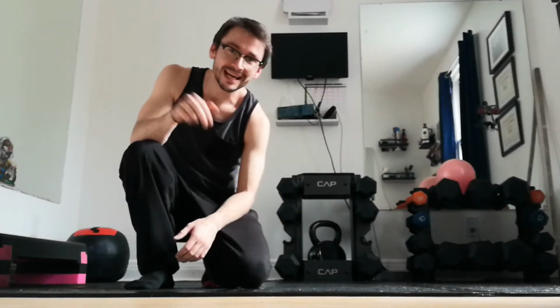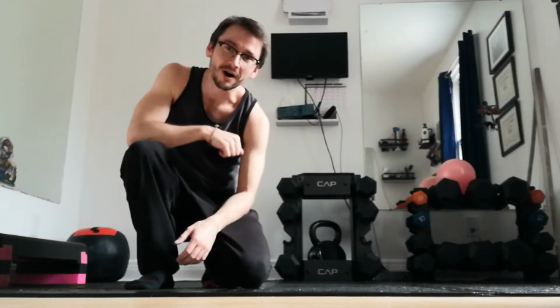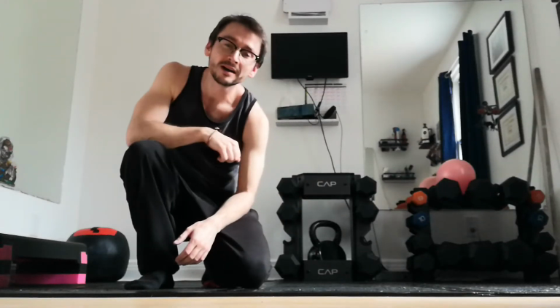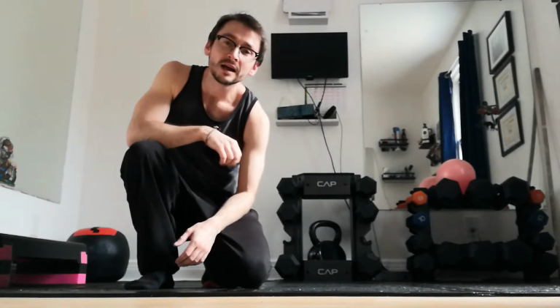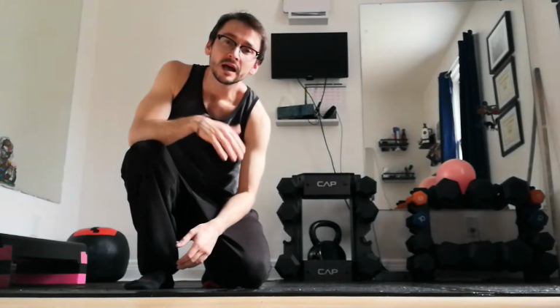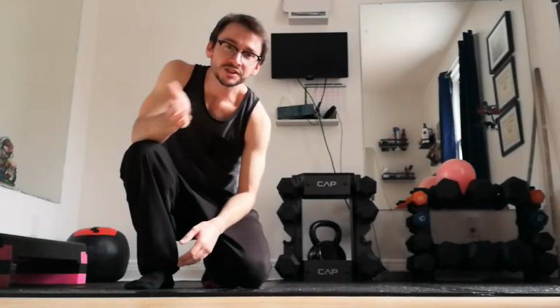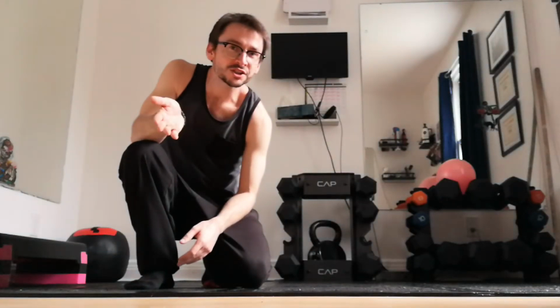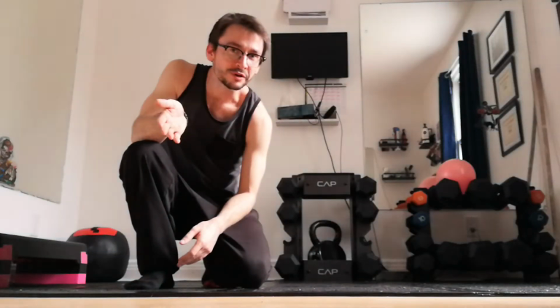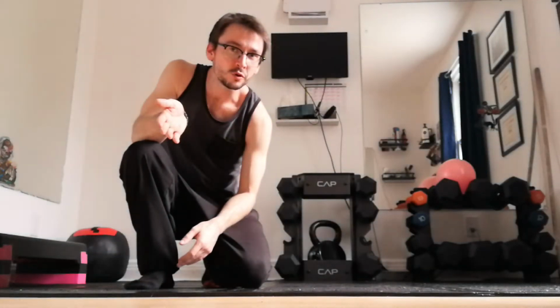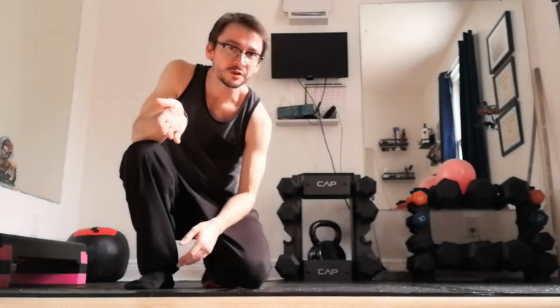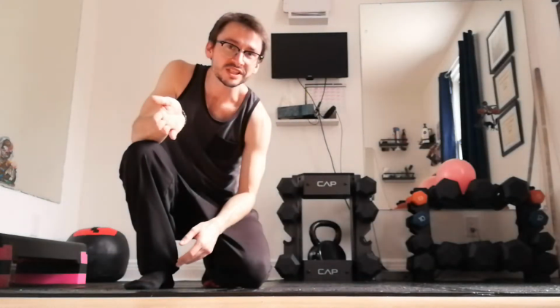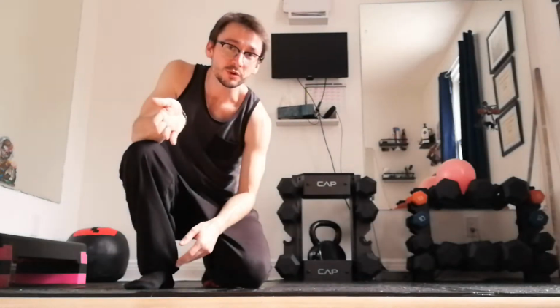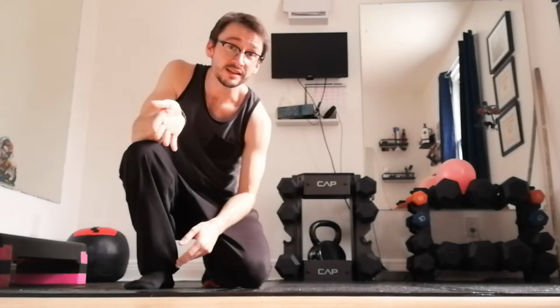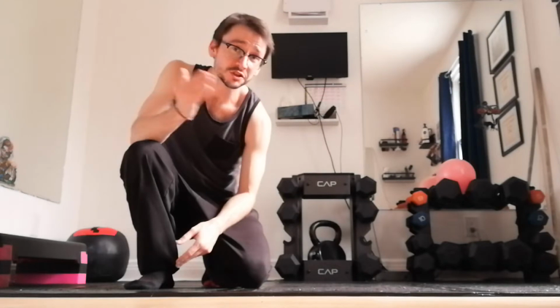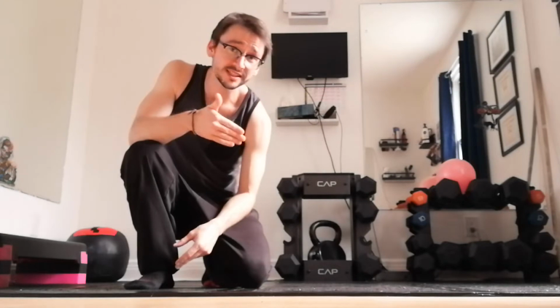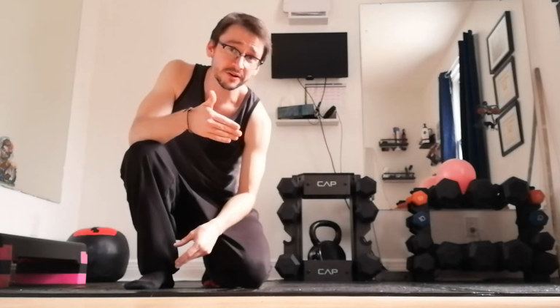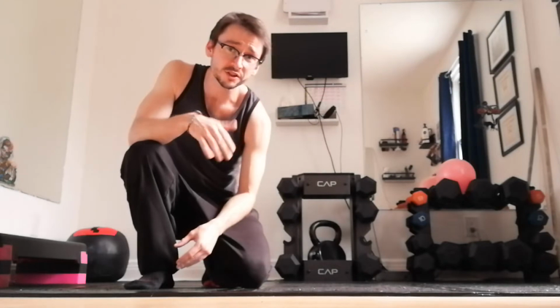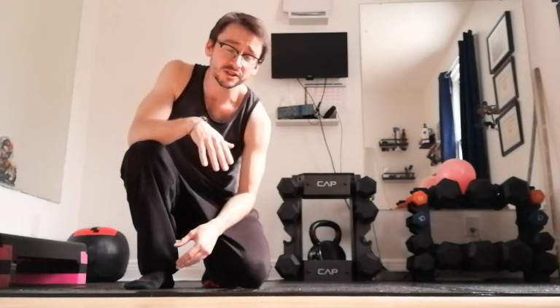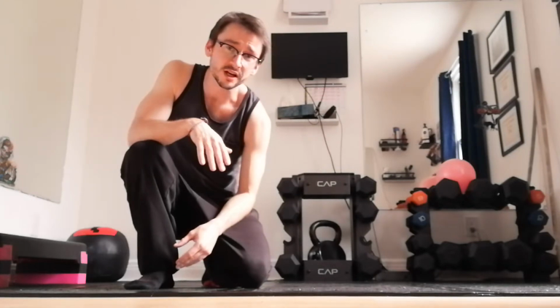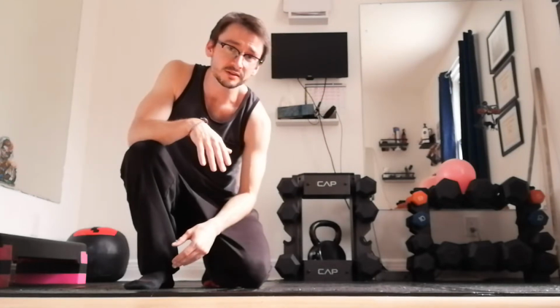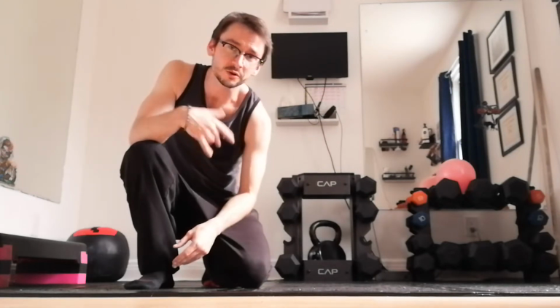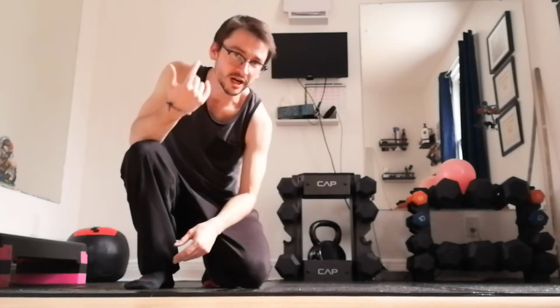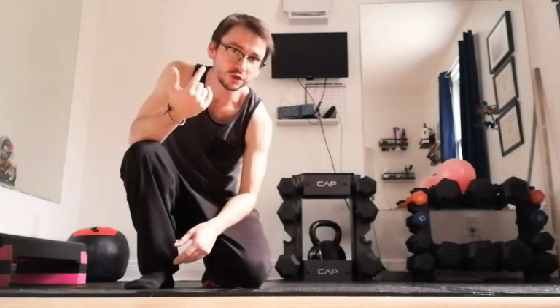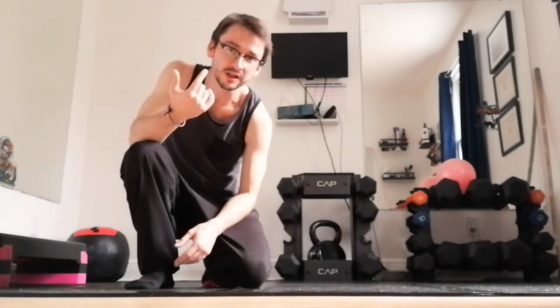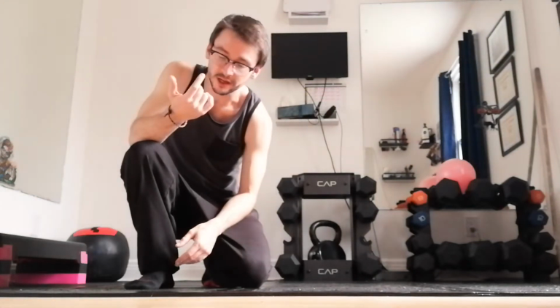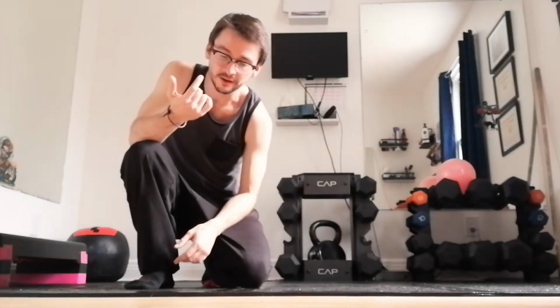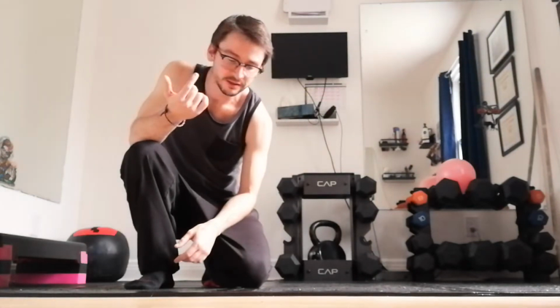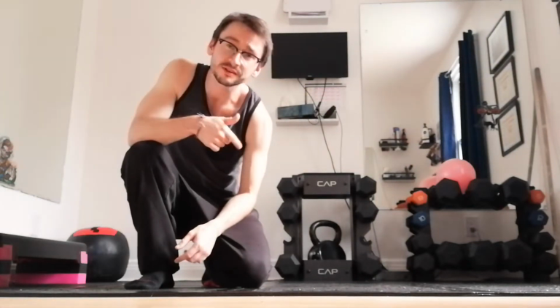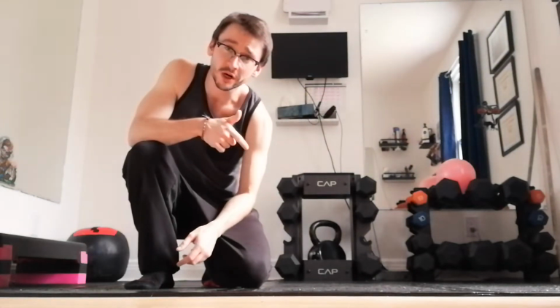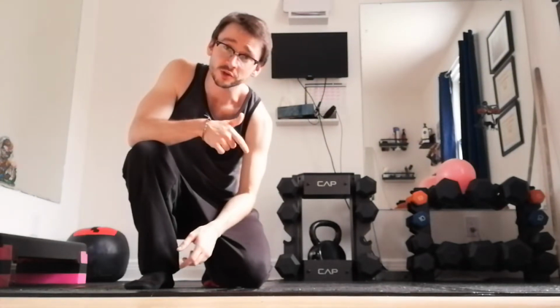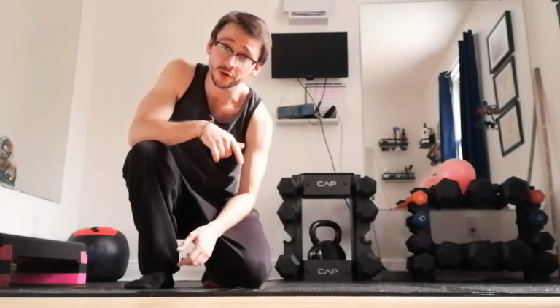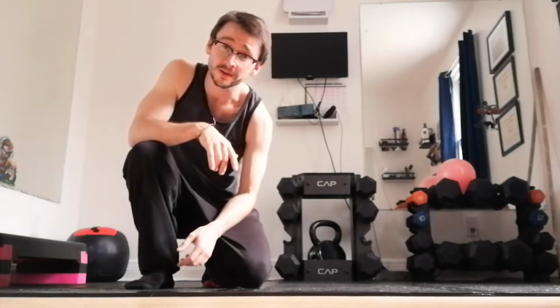Hey Paul. This is just a review of the routine we did yesterday together, just to remind you and to give you some pointers when you do it.